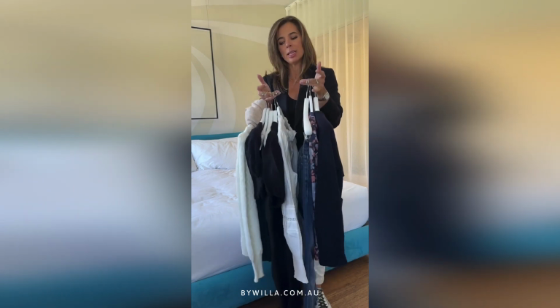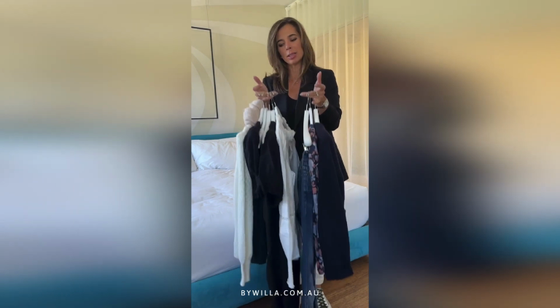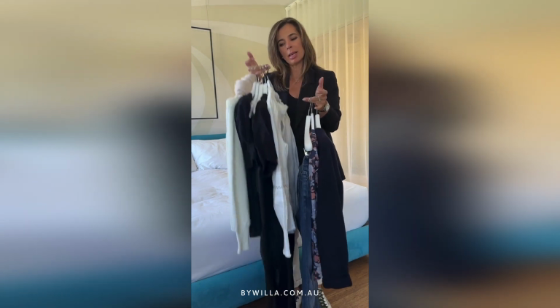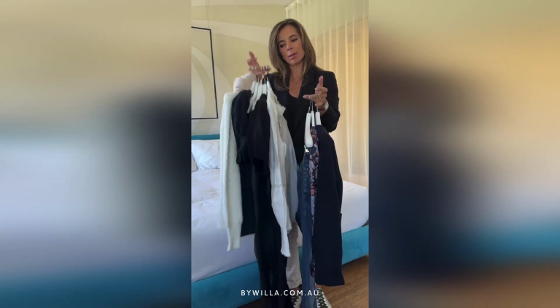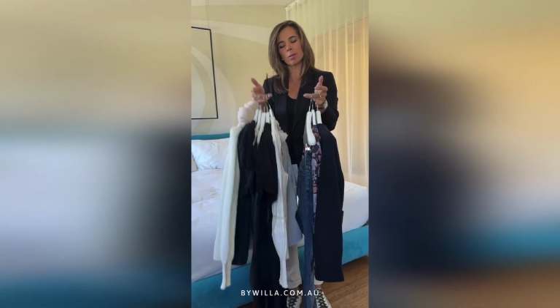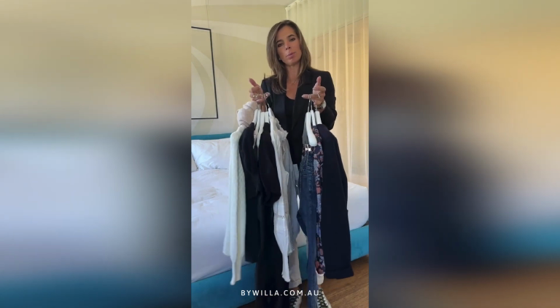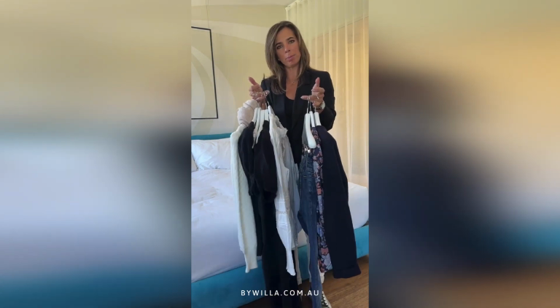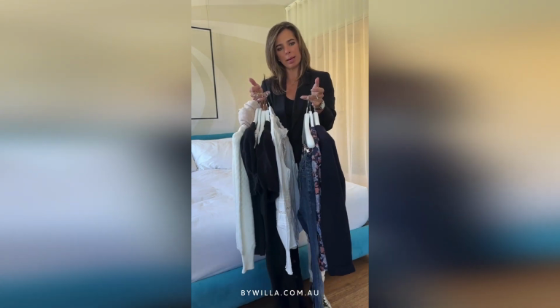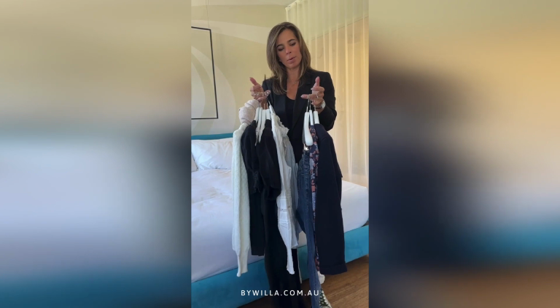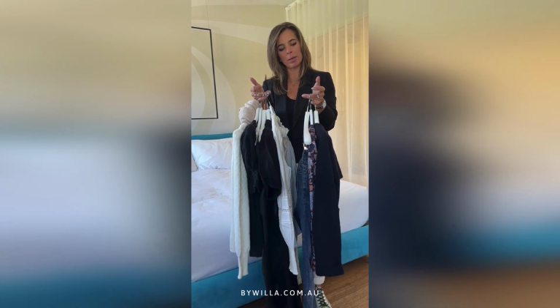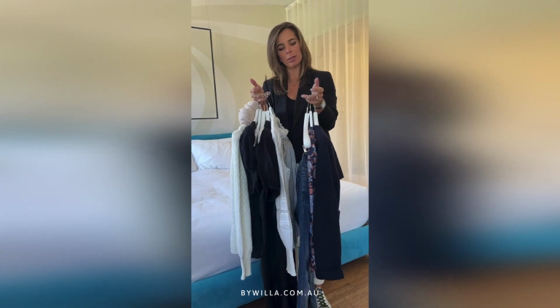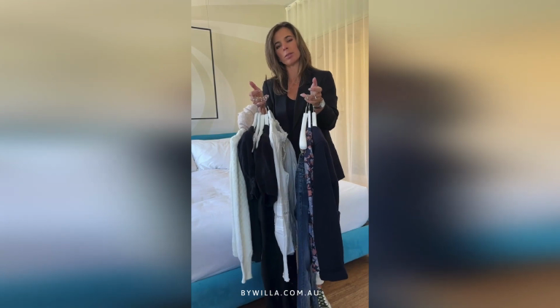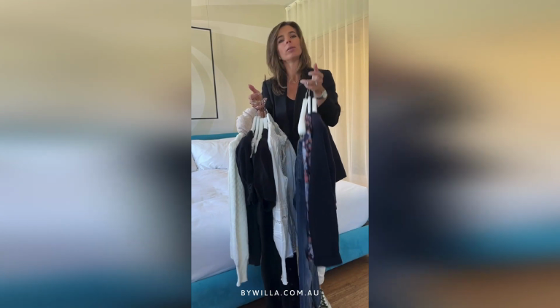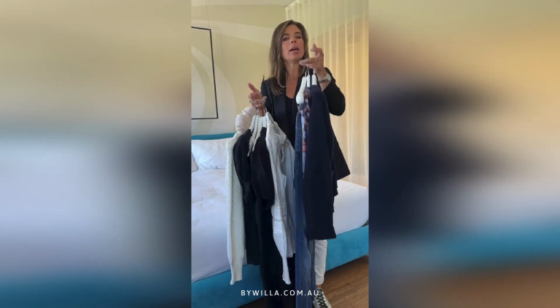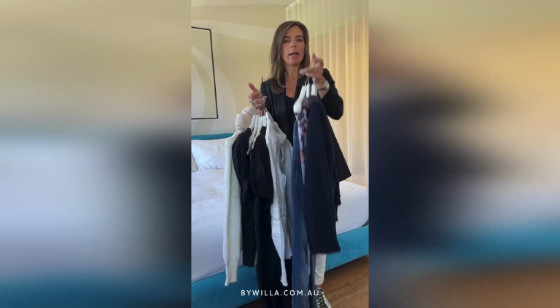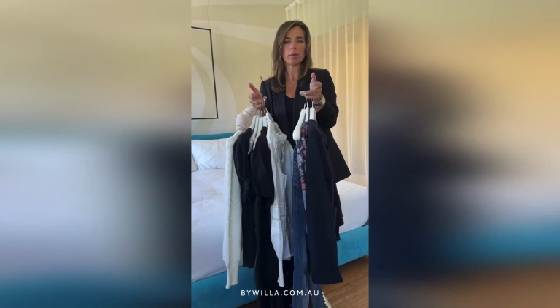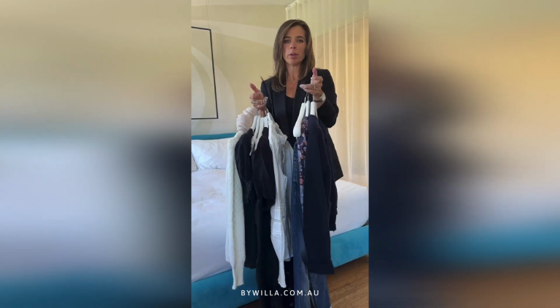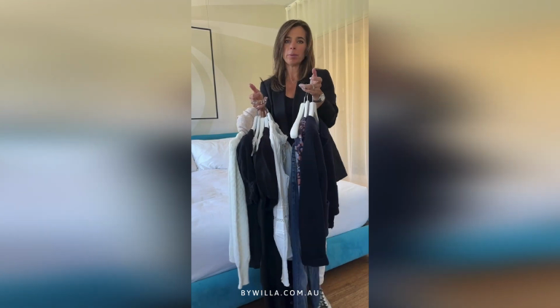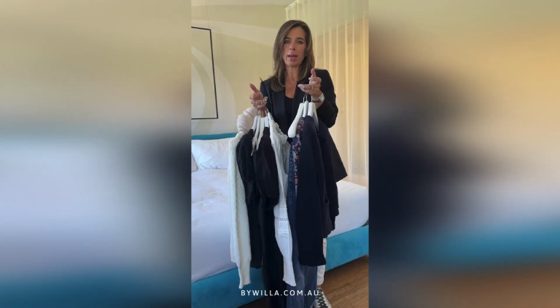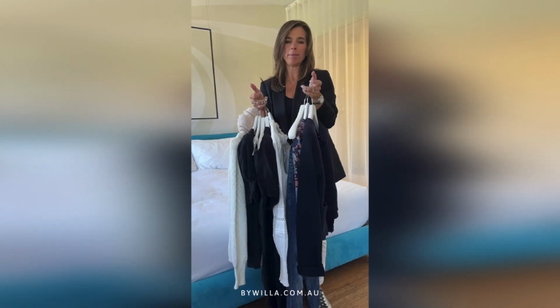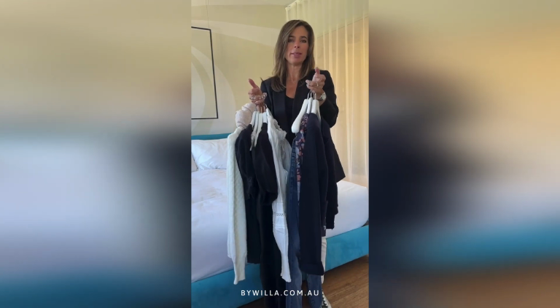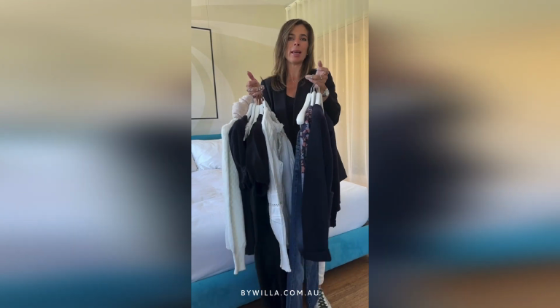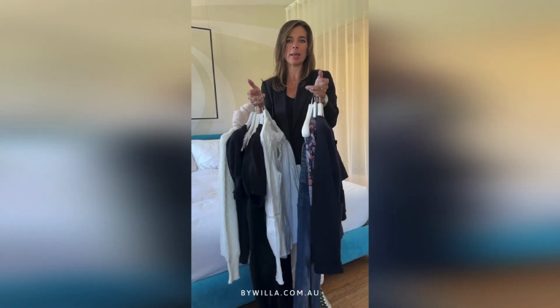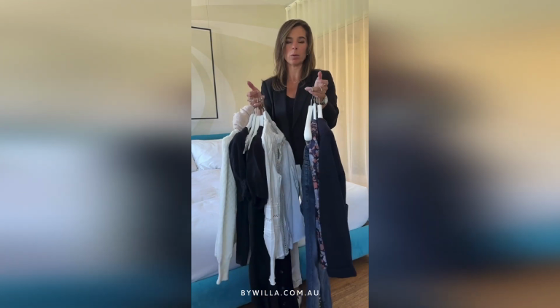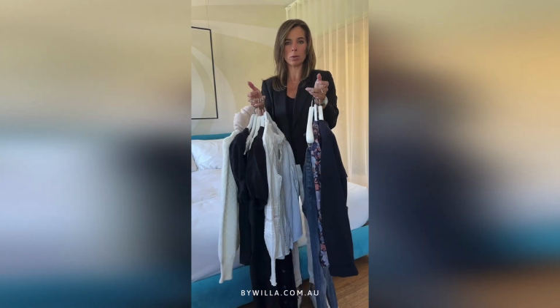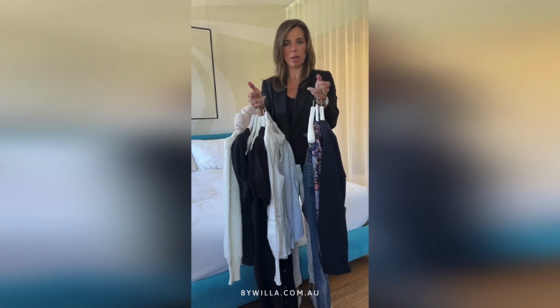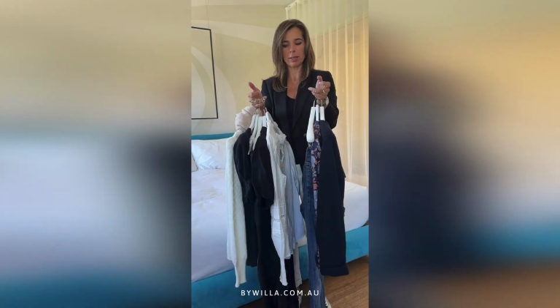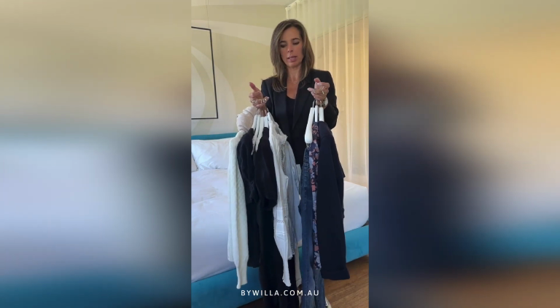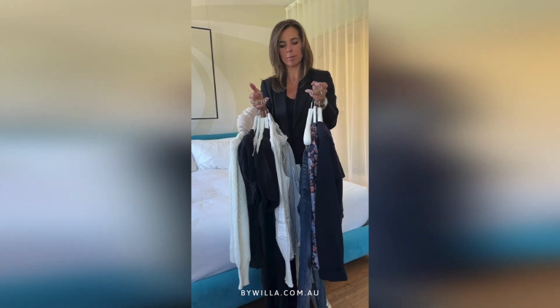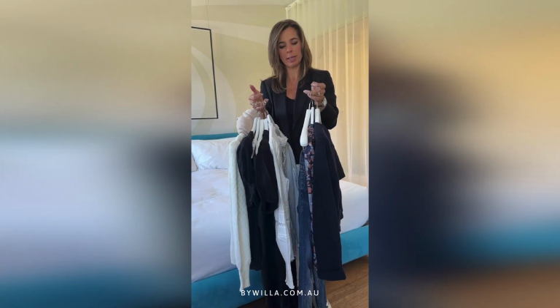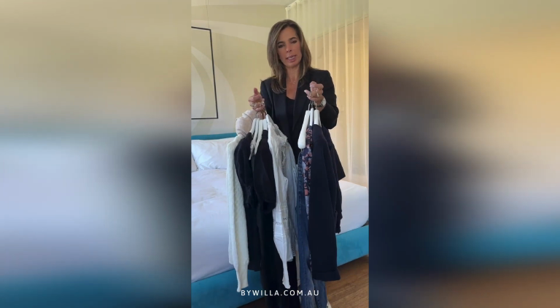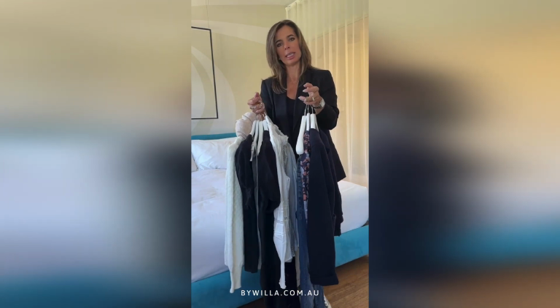You've got a group of blacks, whites, and neutrals, and a group of navies, and they all style together really easily.